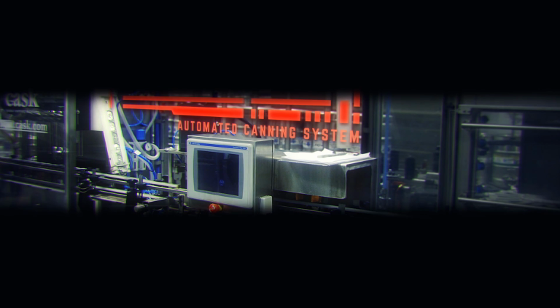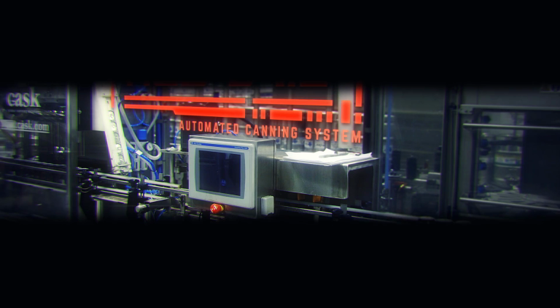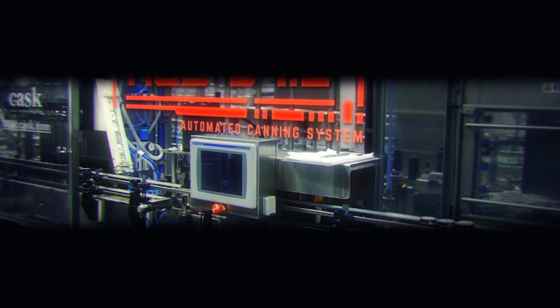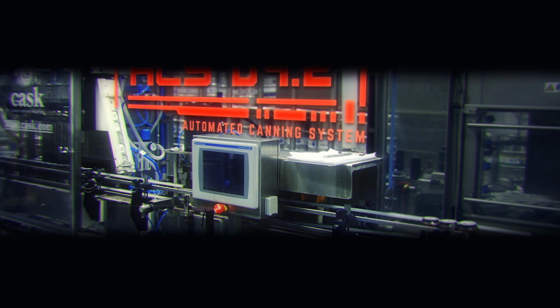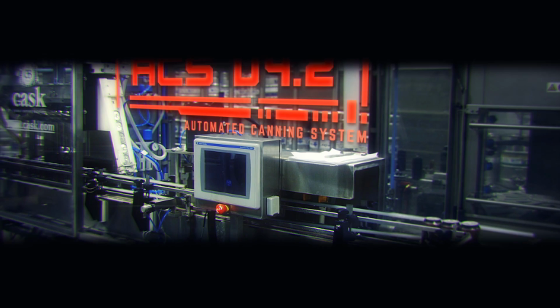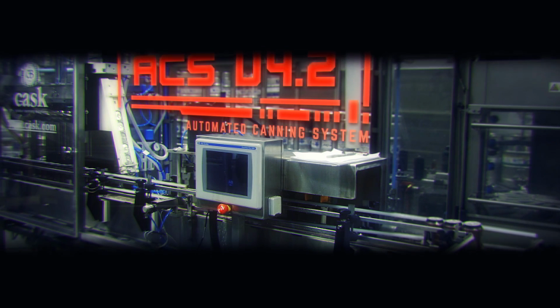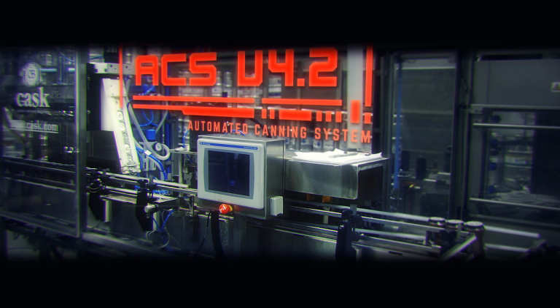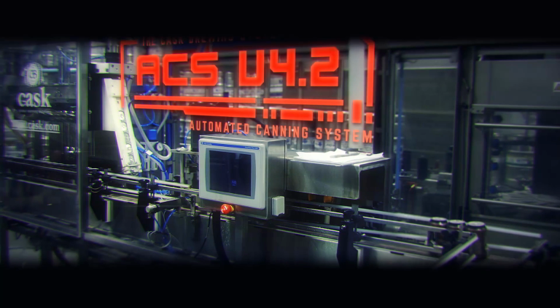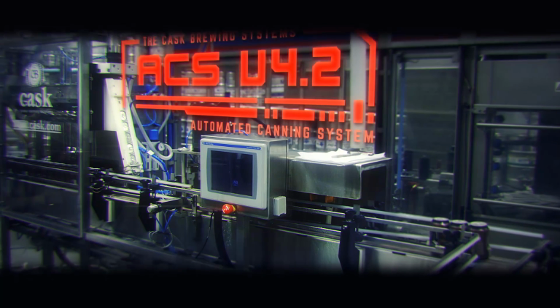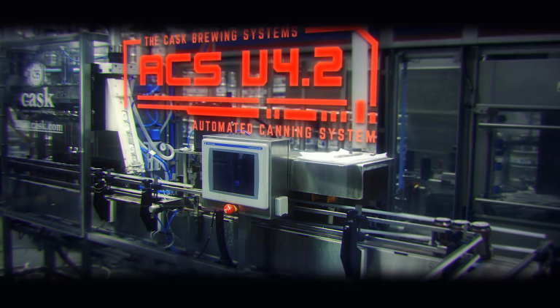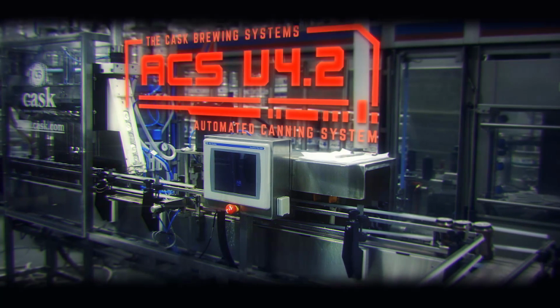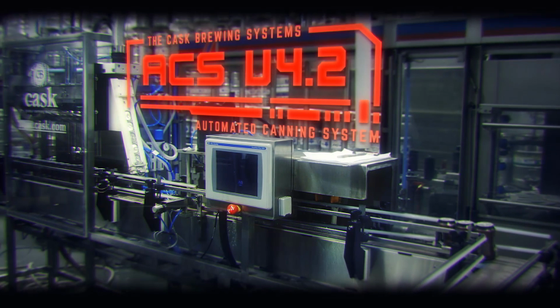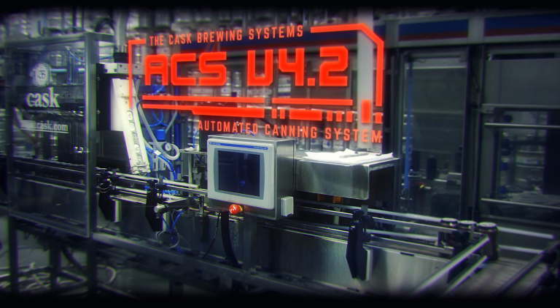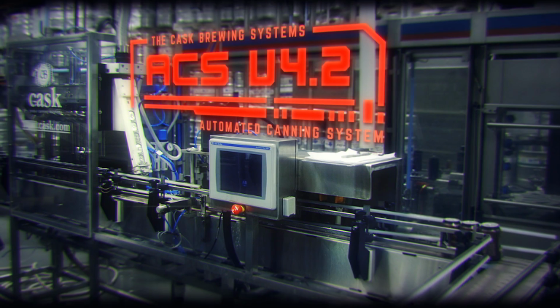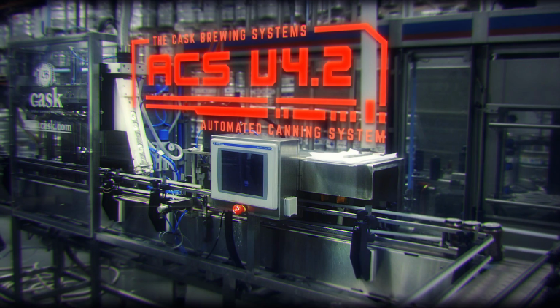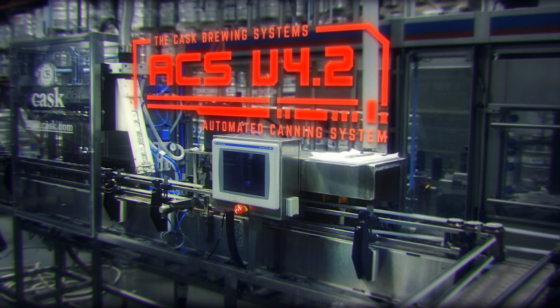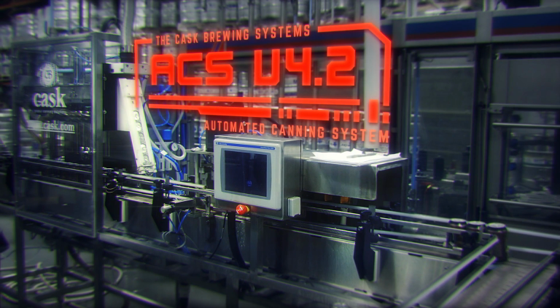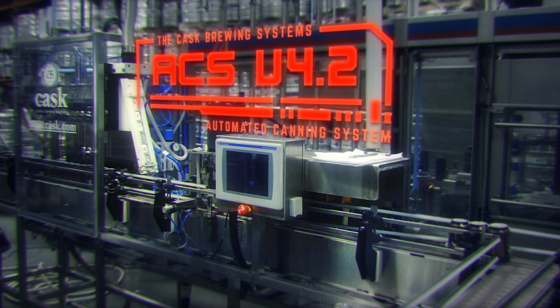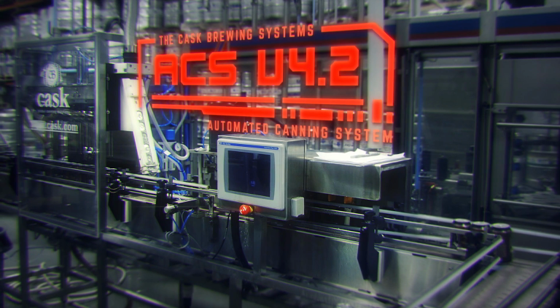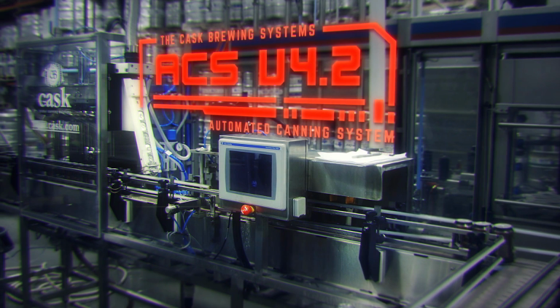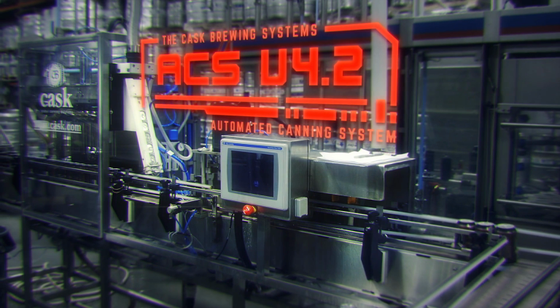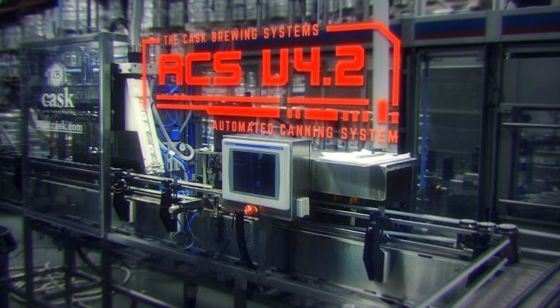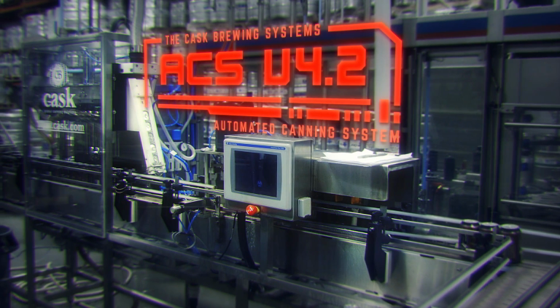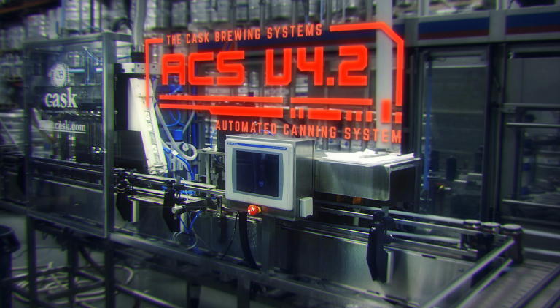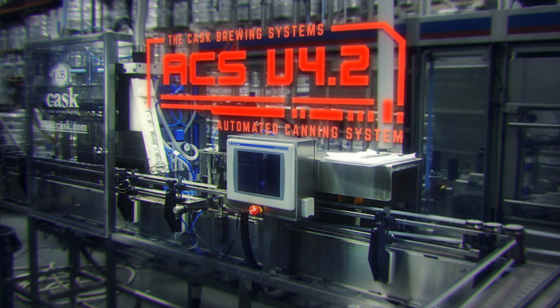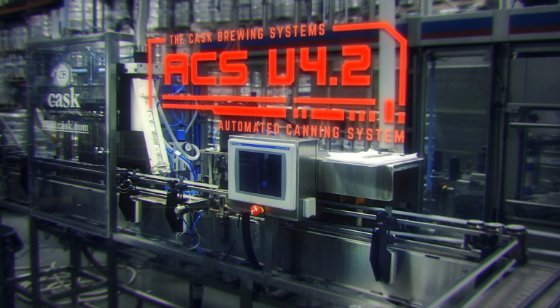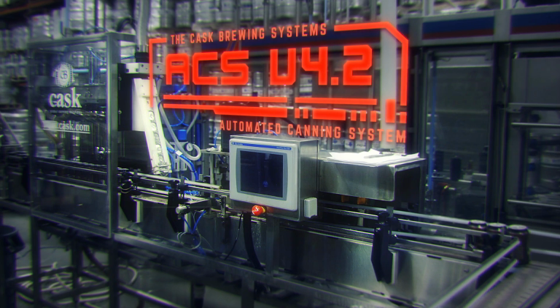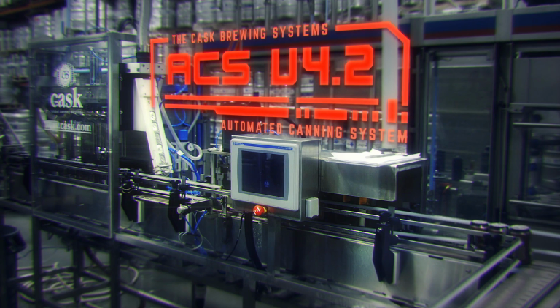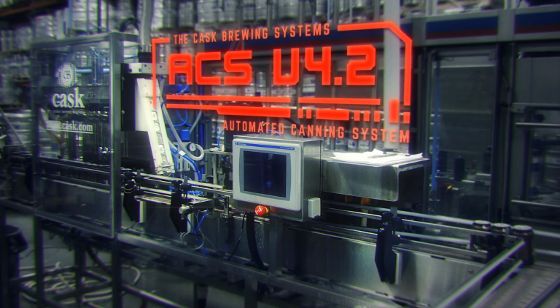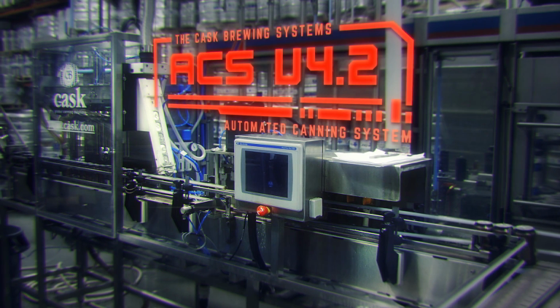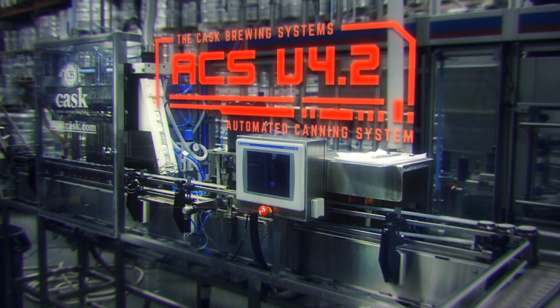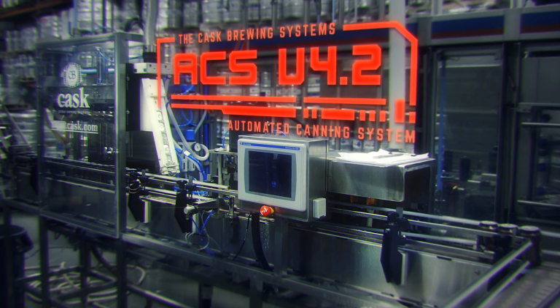Hello, I am the ACS, also known as the Automated Canning System.